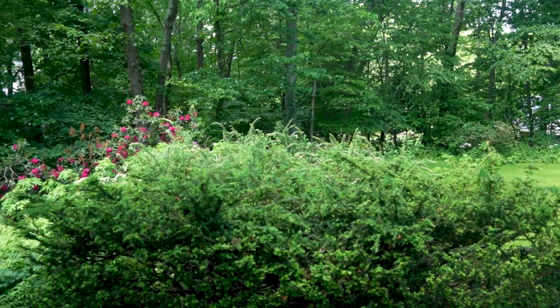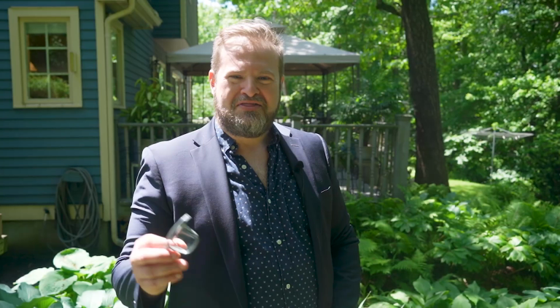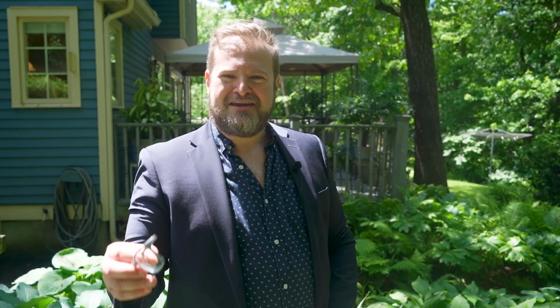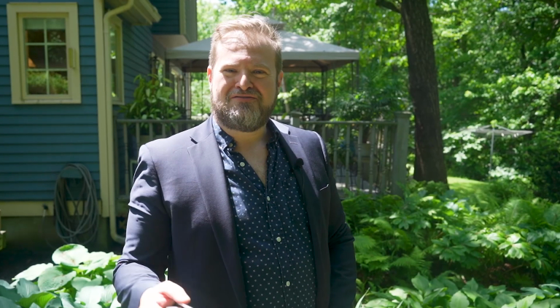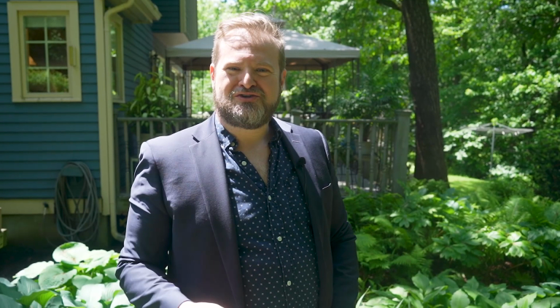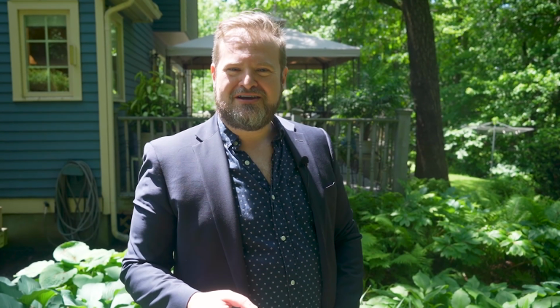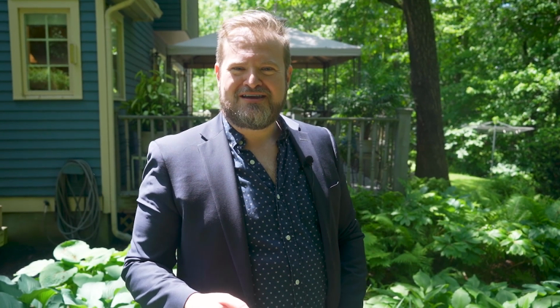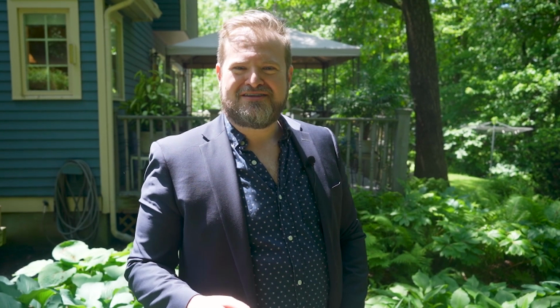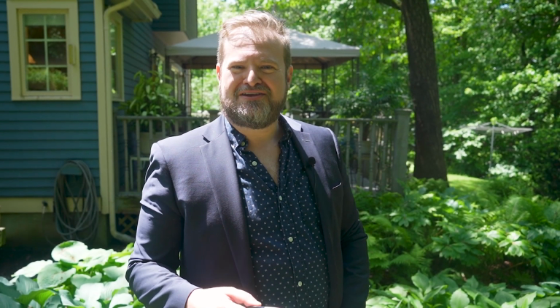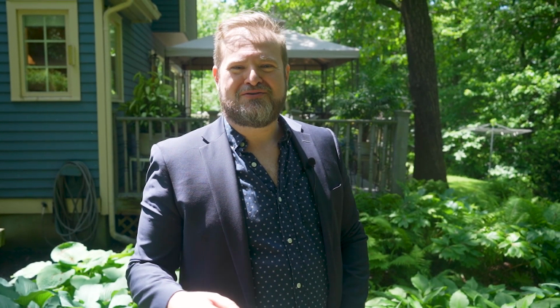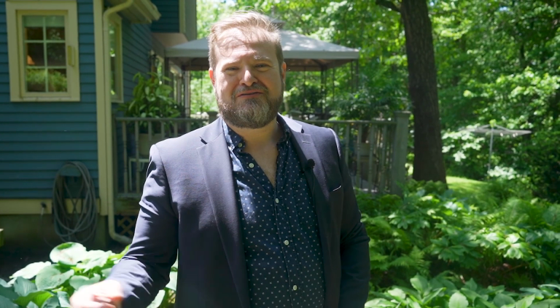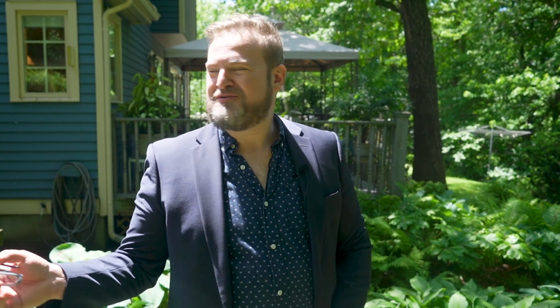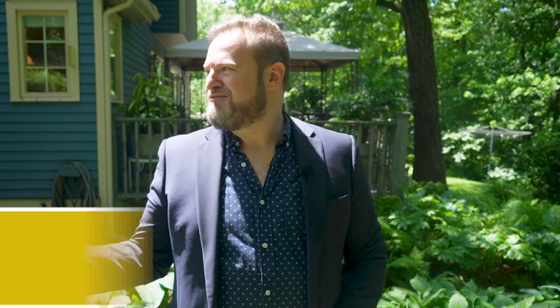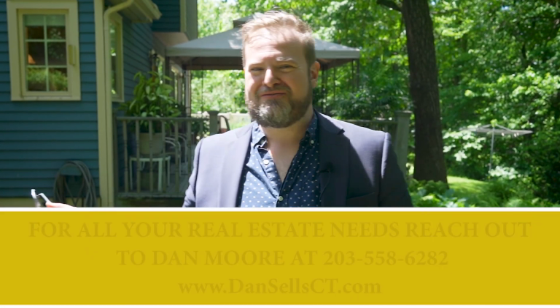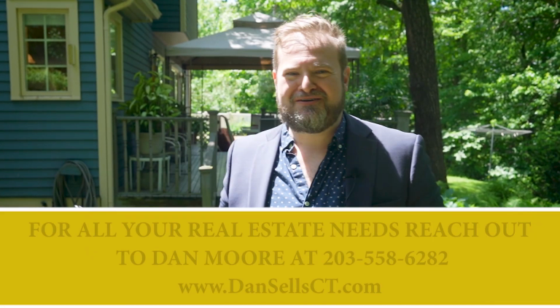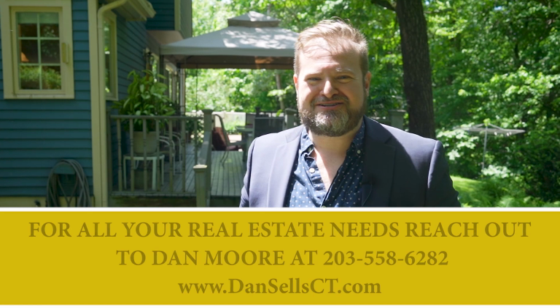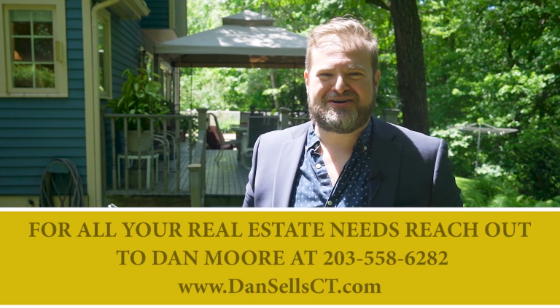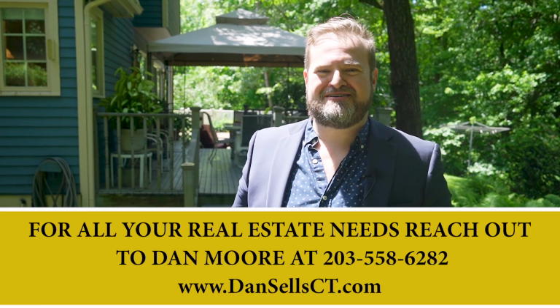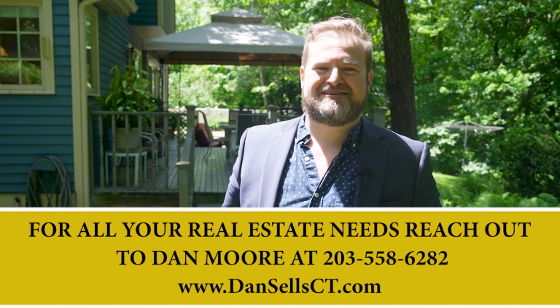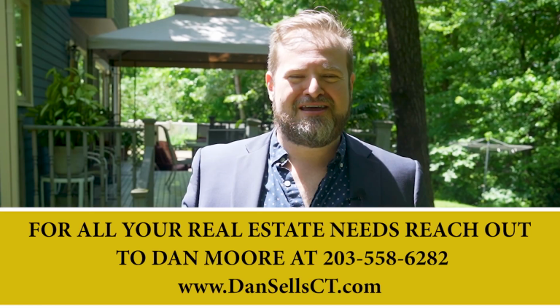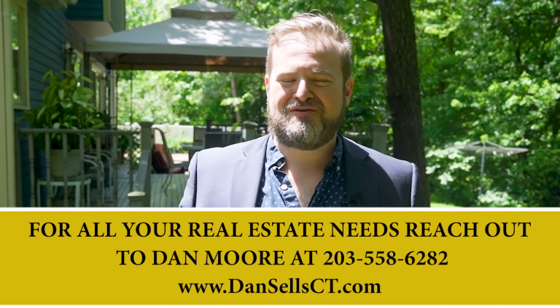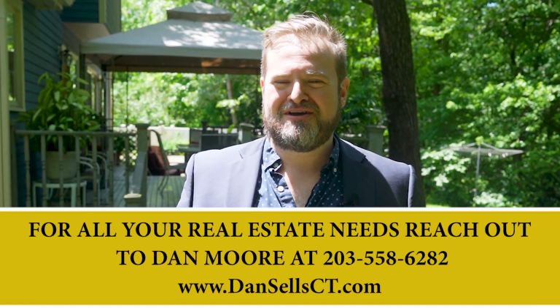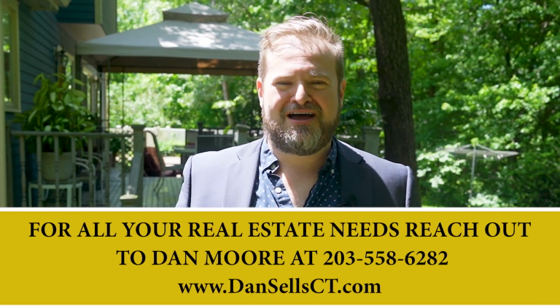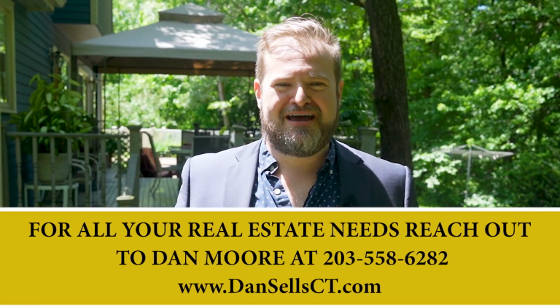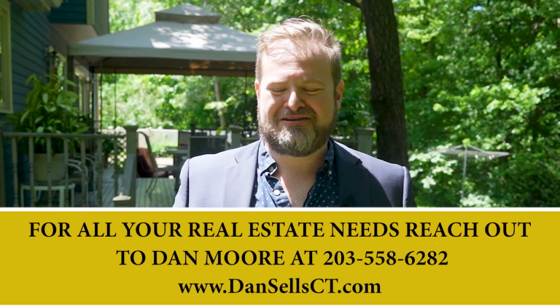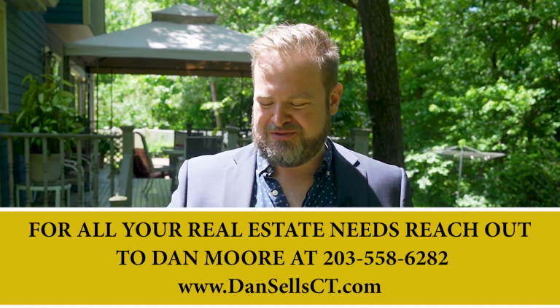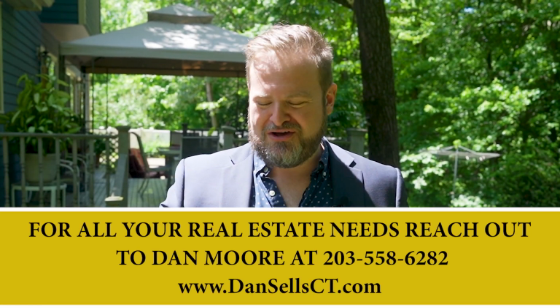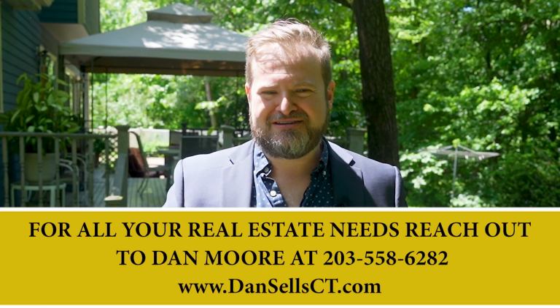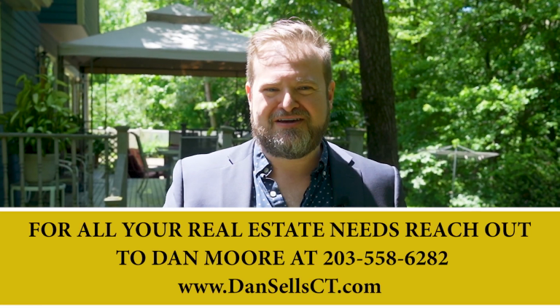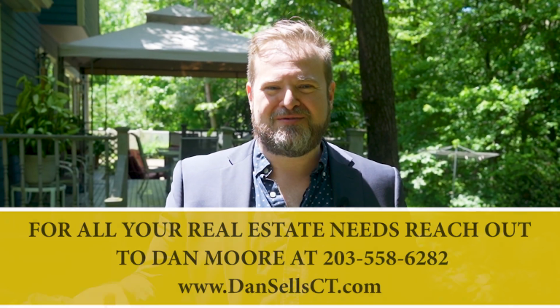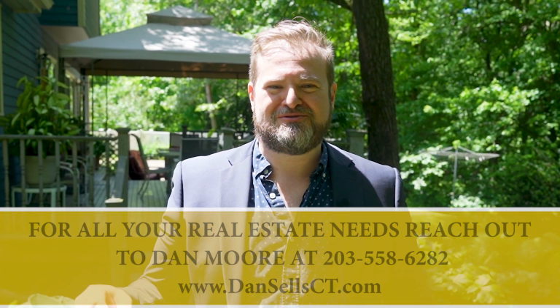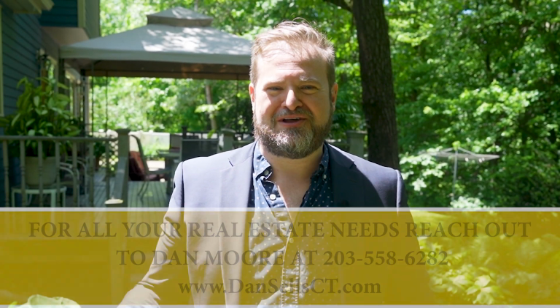Thank you for joining us on this video tour of 23 Rock Ridge Terrace. If you want to contact us, please call us at the information below.